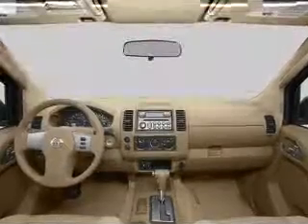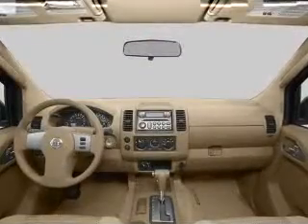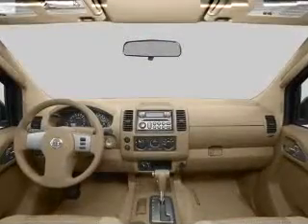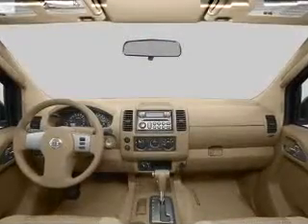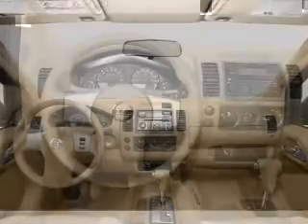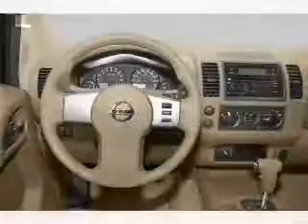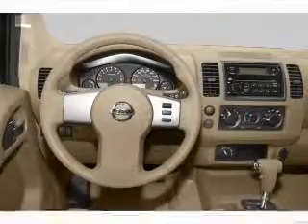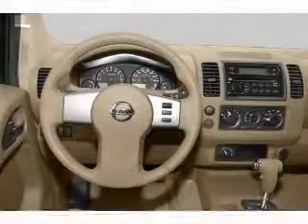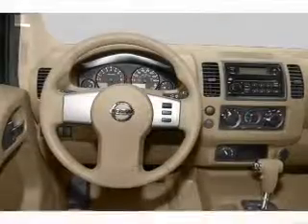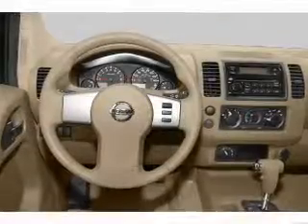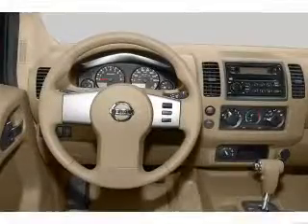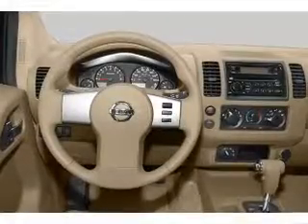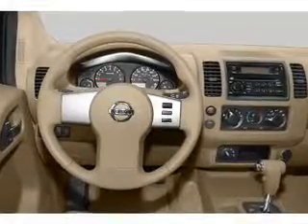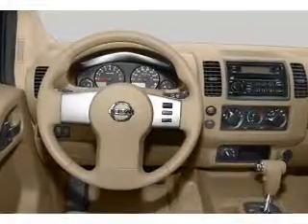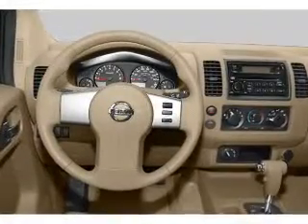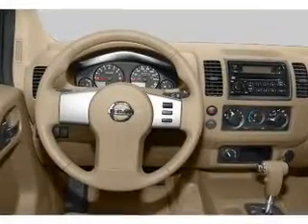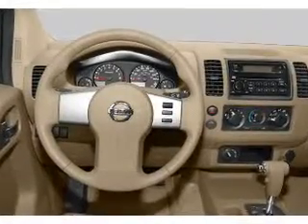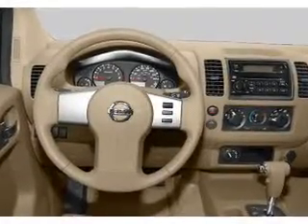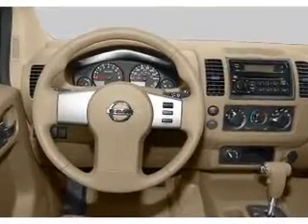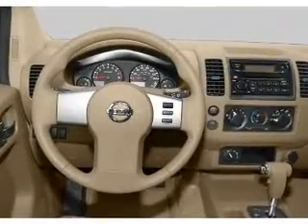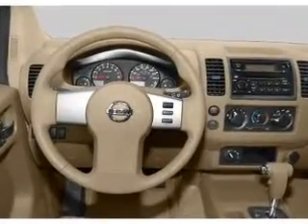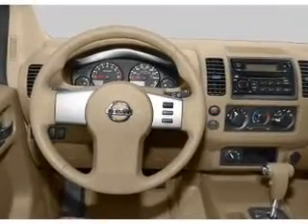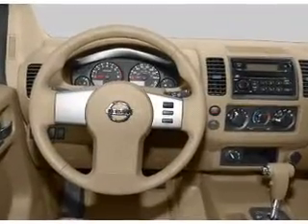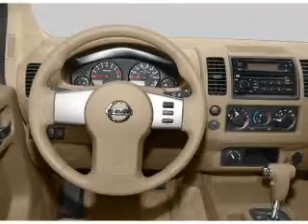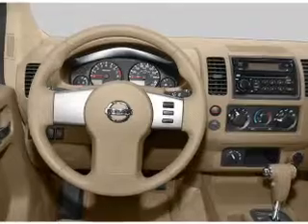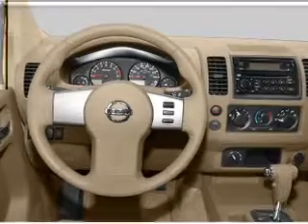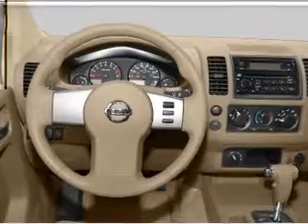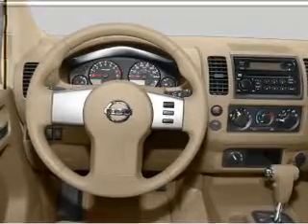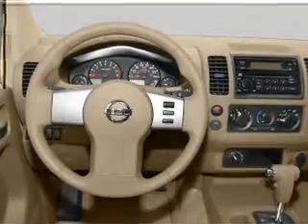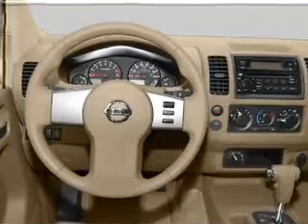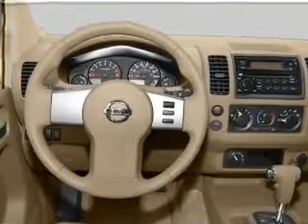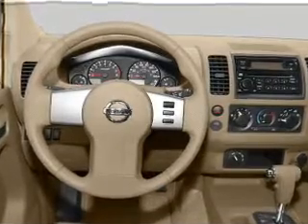Front ventilated disc brakes, passenger airbag, low tire pressure warning, independent suspension.